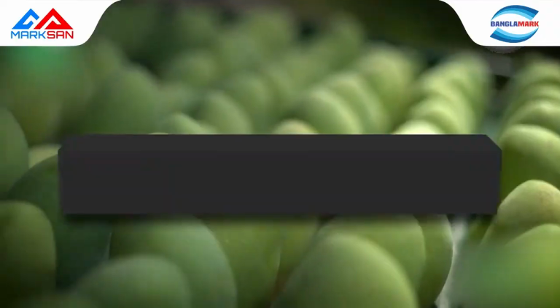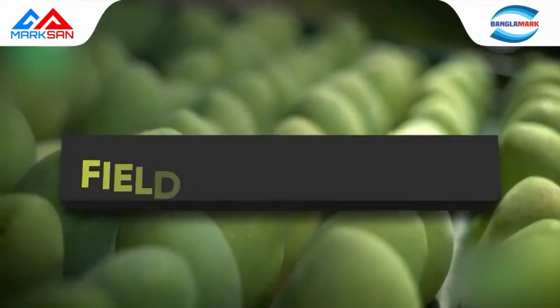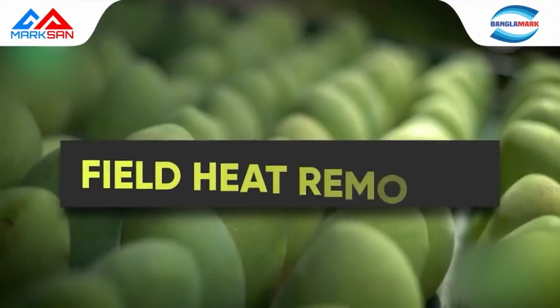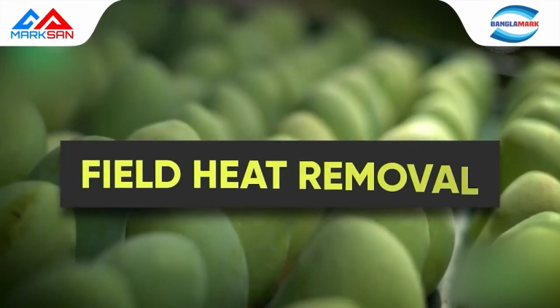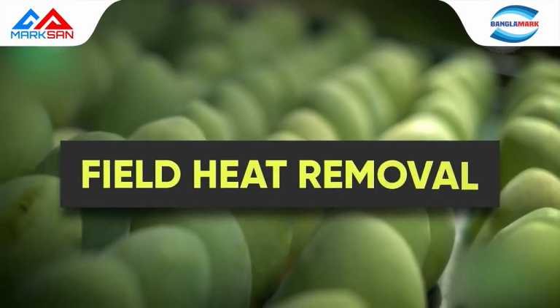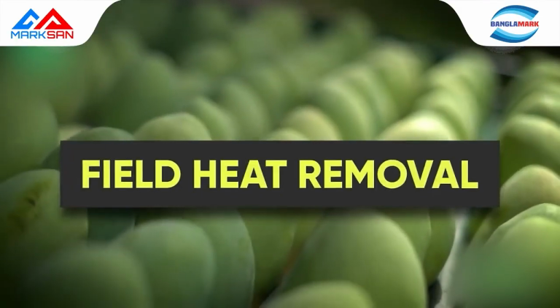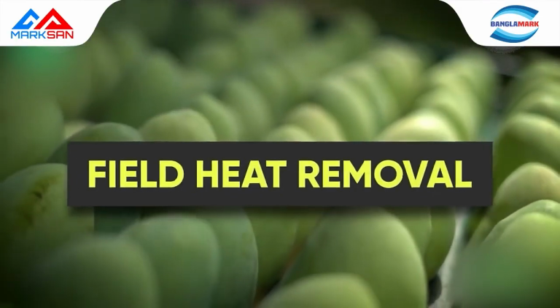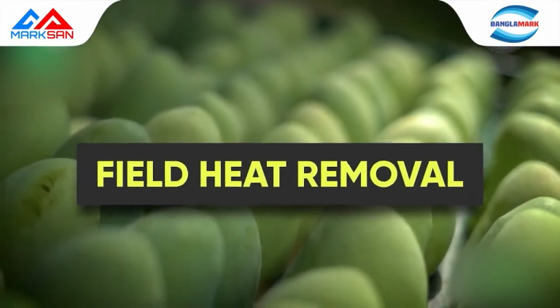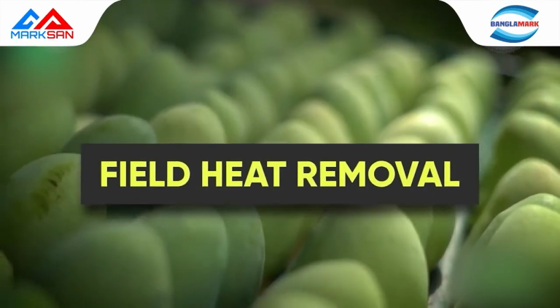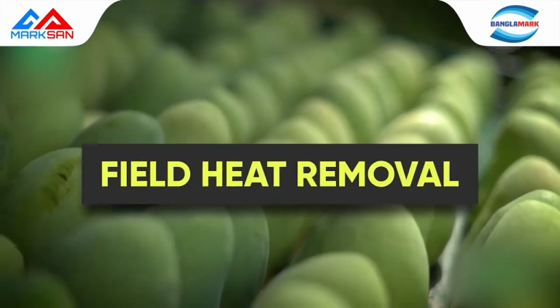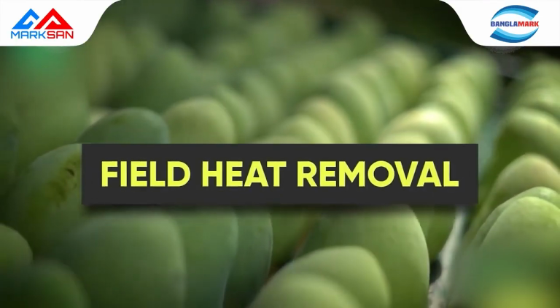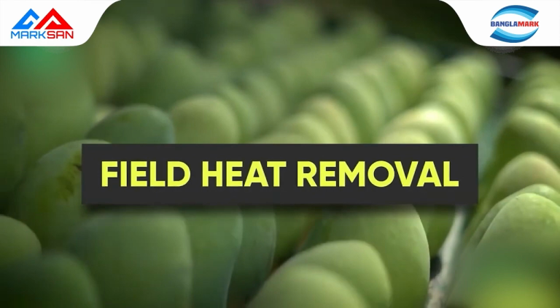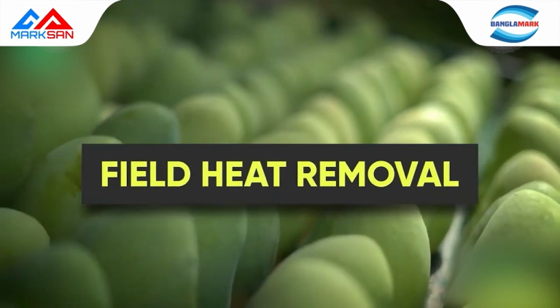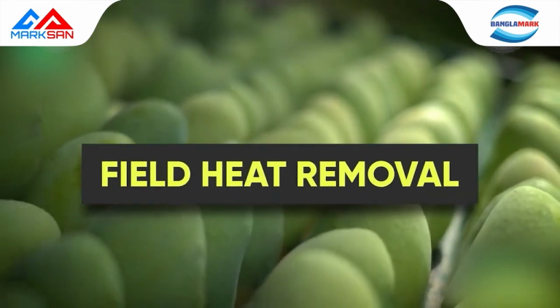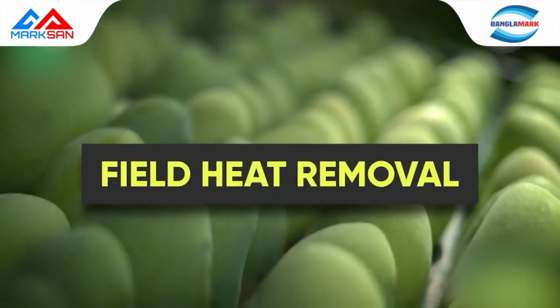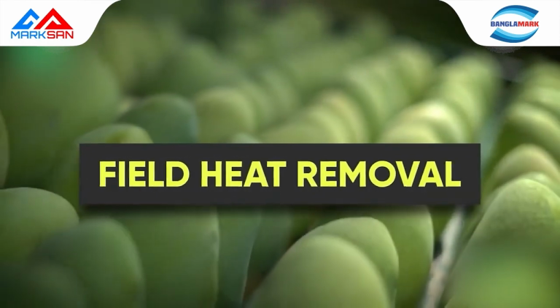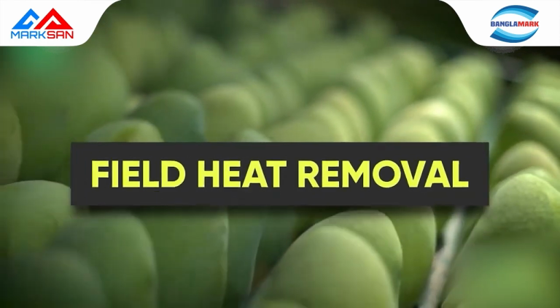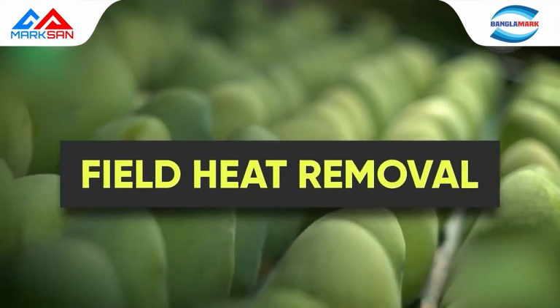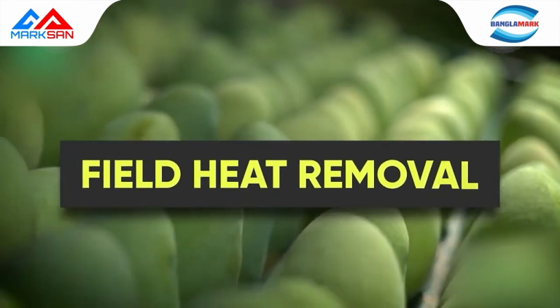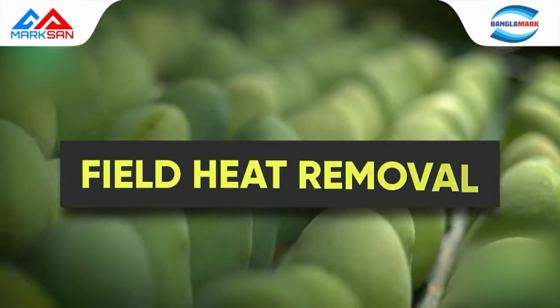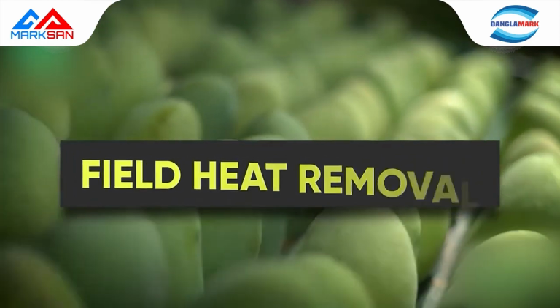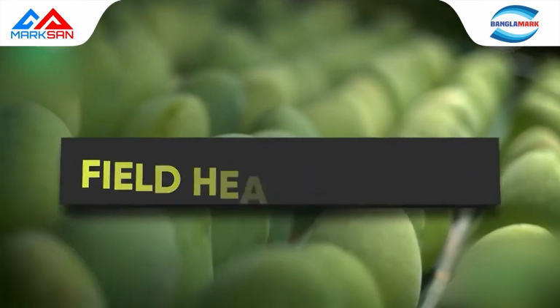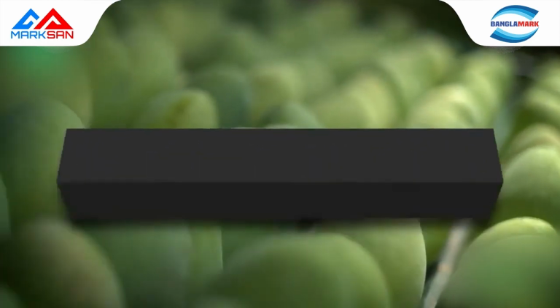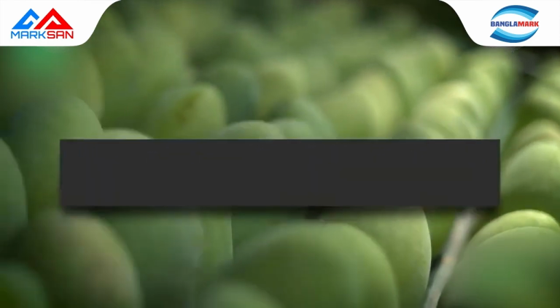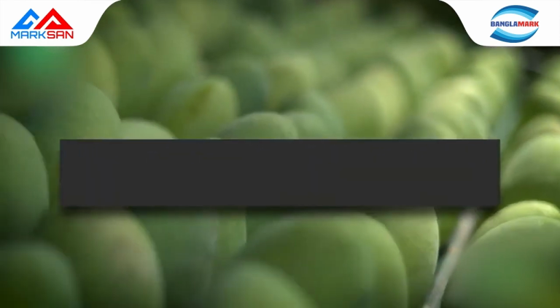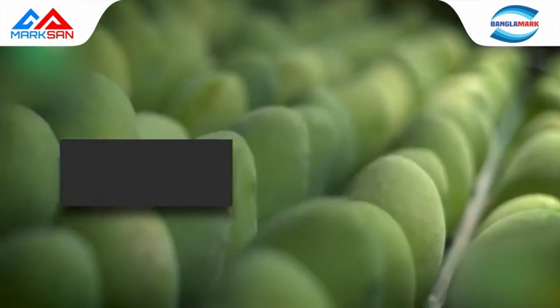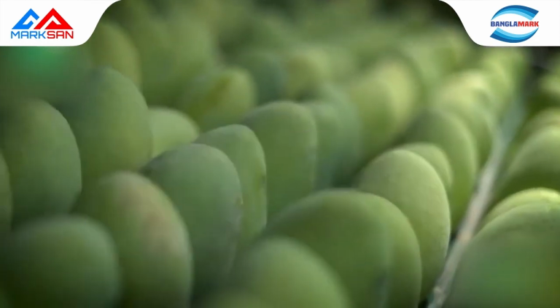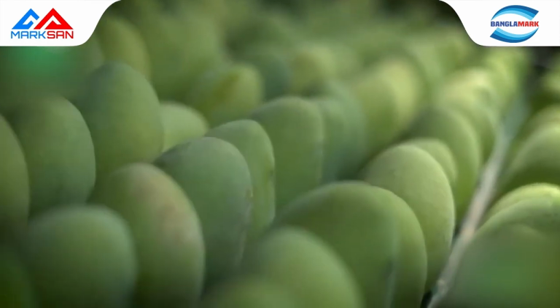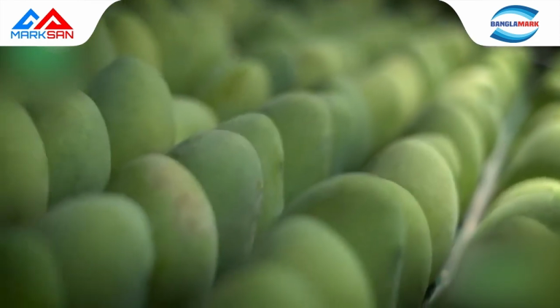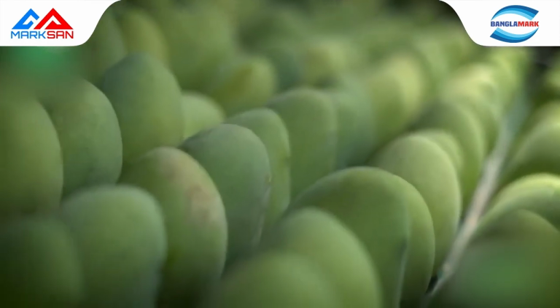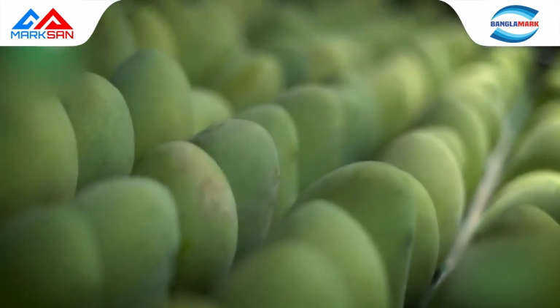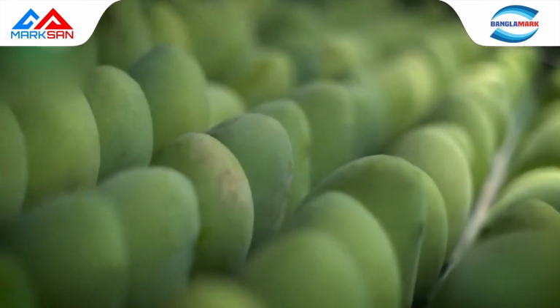Field heat removal: the fruit is pre-cooled to remove field heat, ensuring better storage quality.